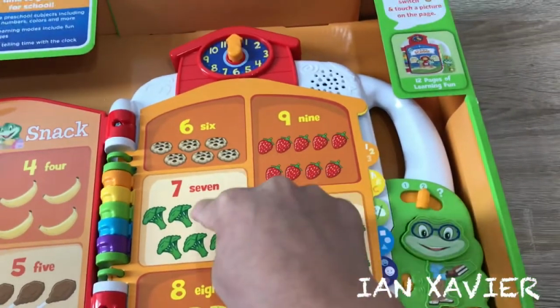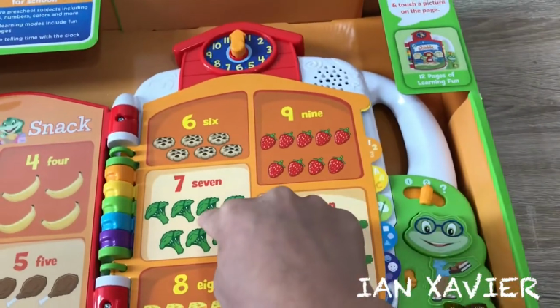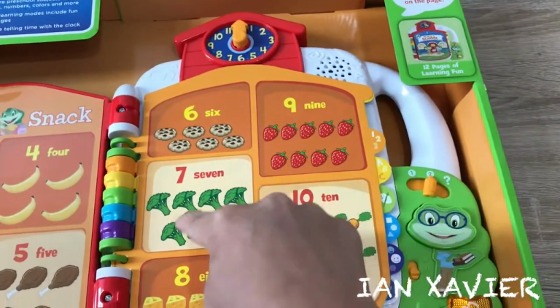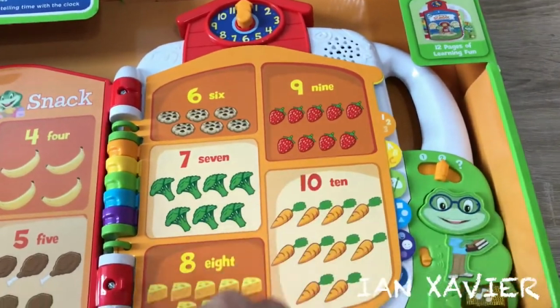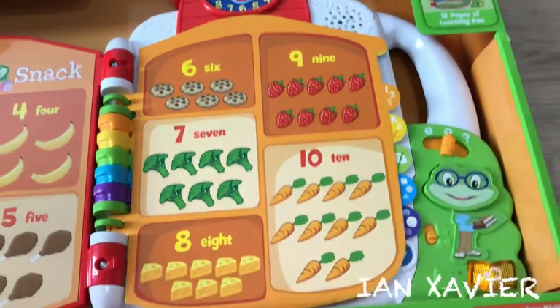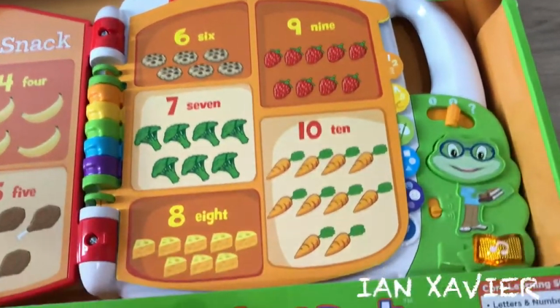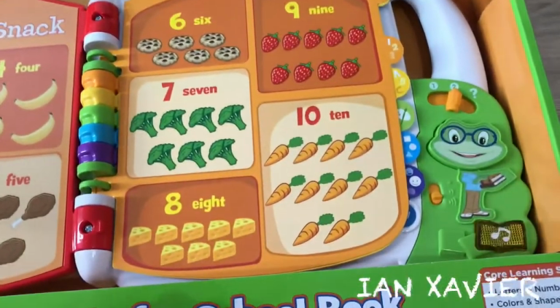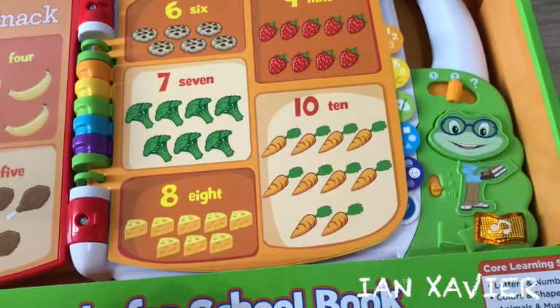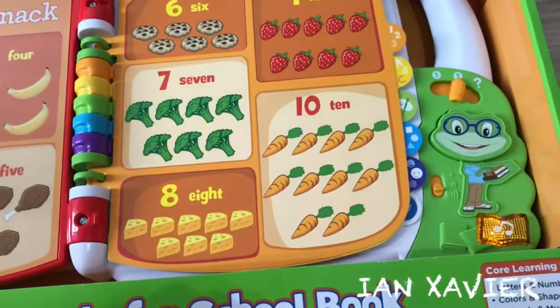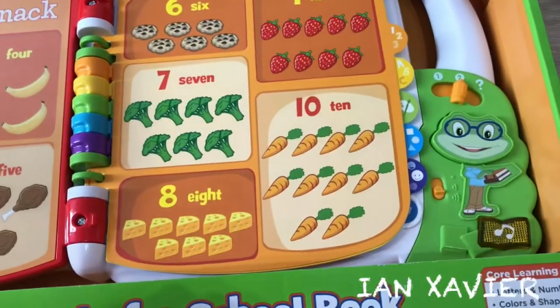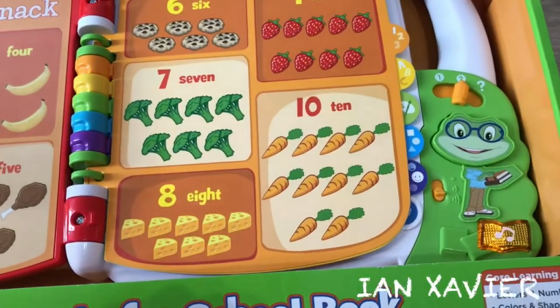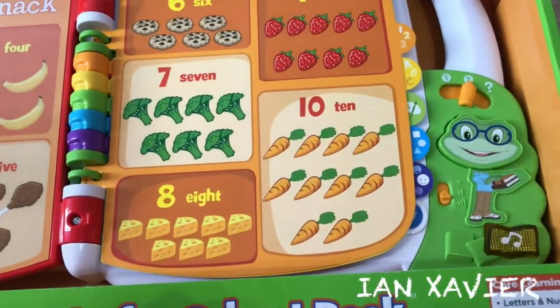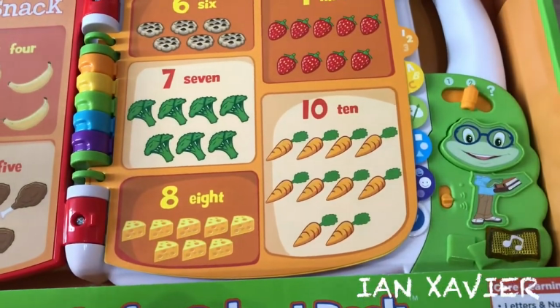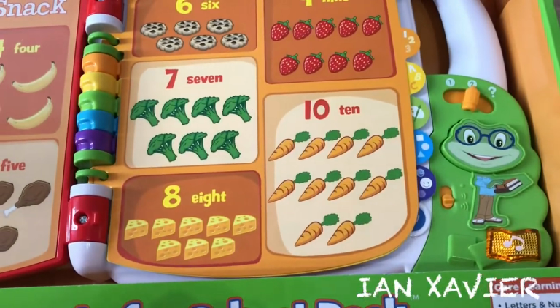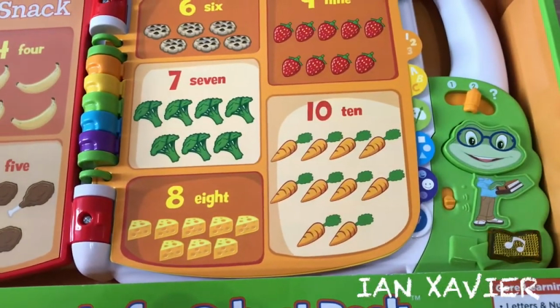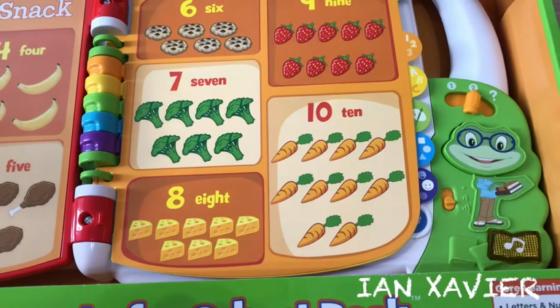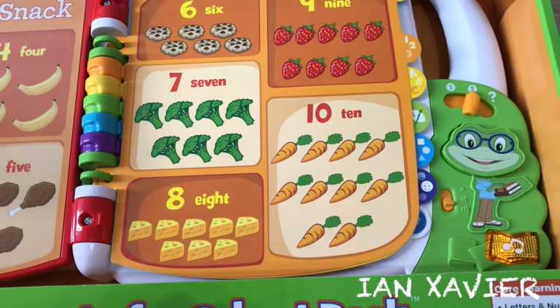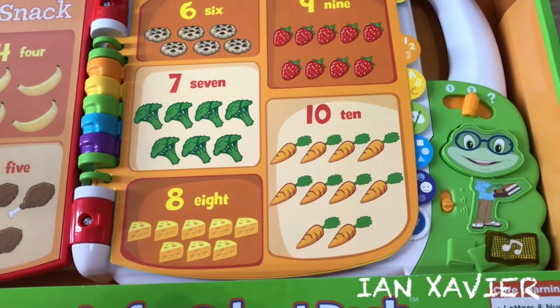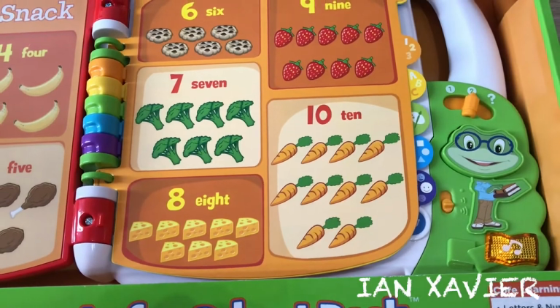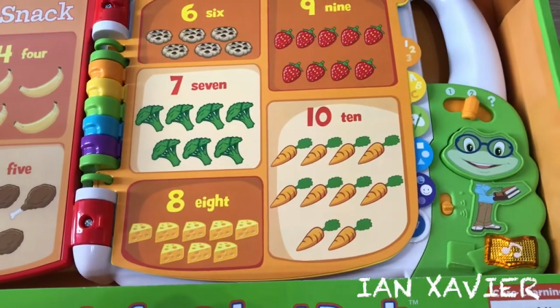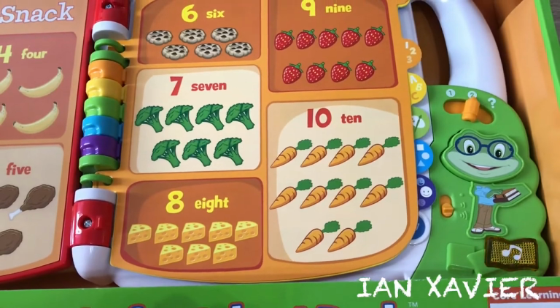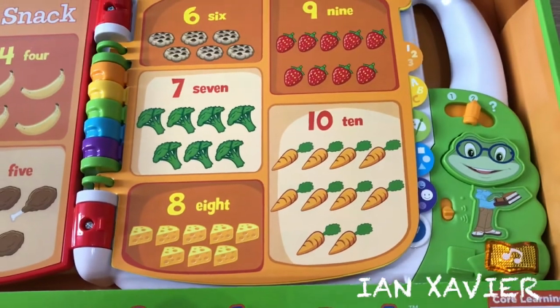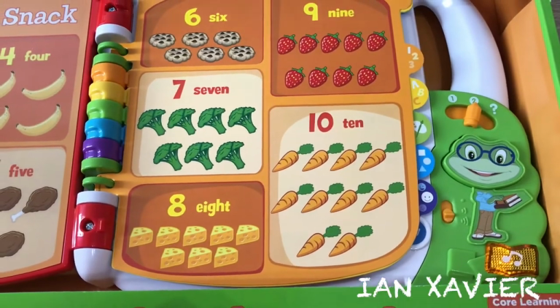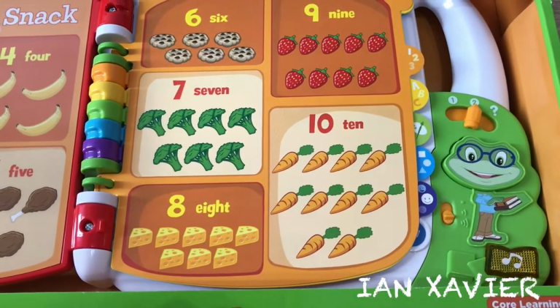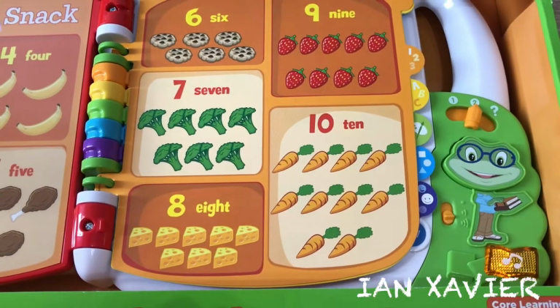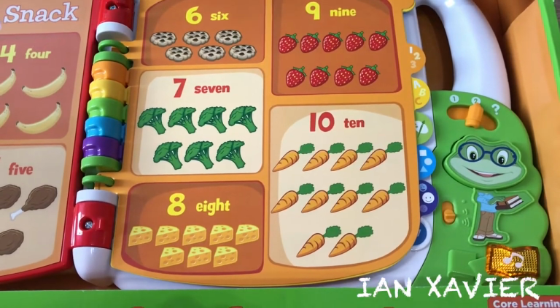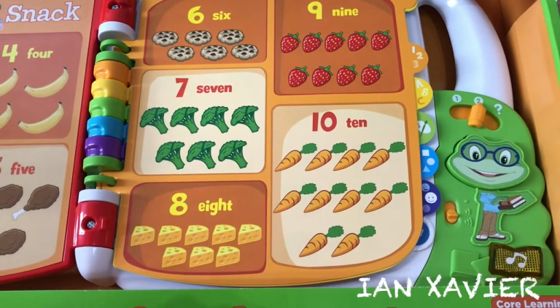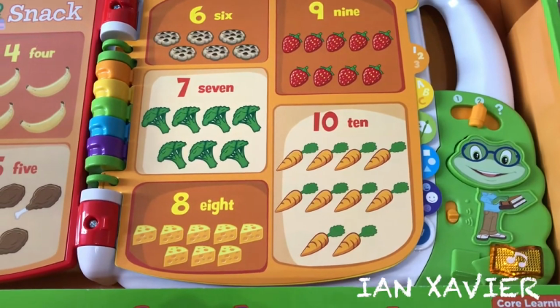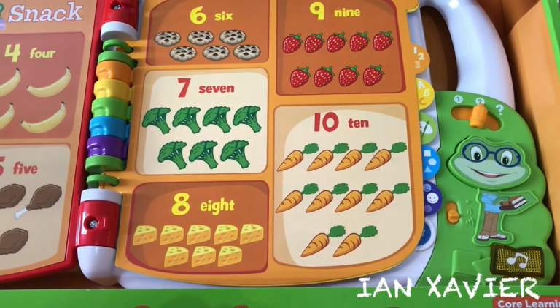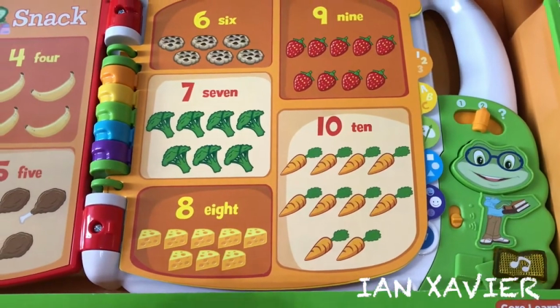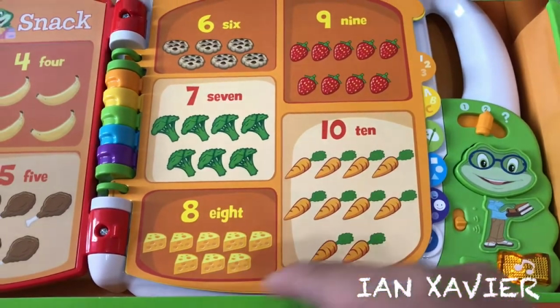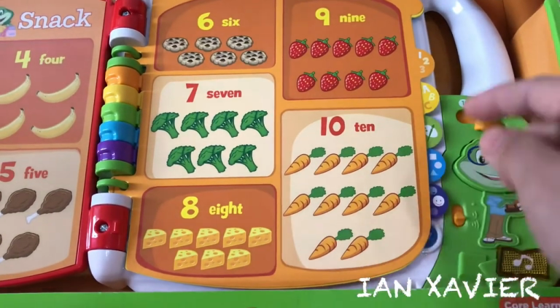Let's count to seven: one, two, three, four, five, six, seven.